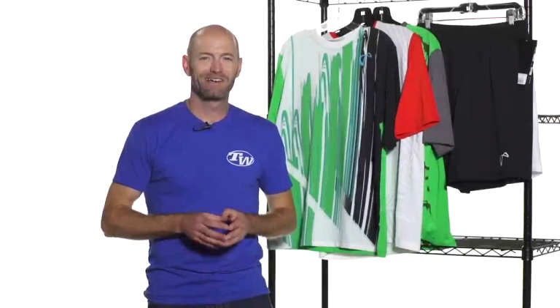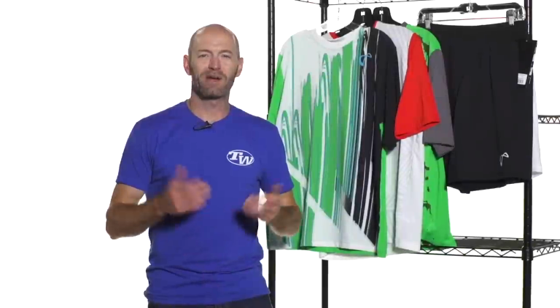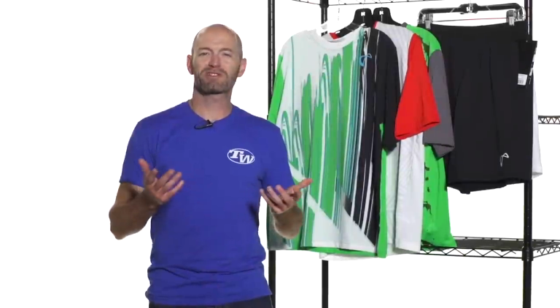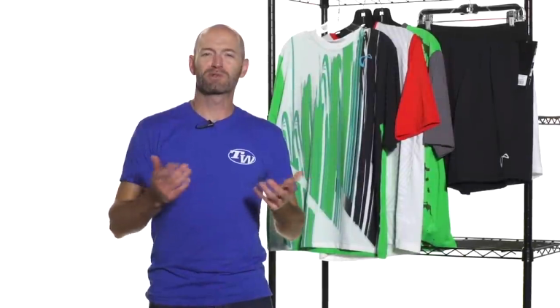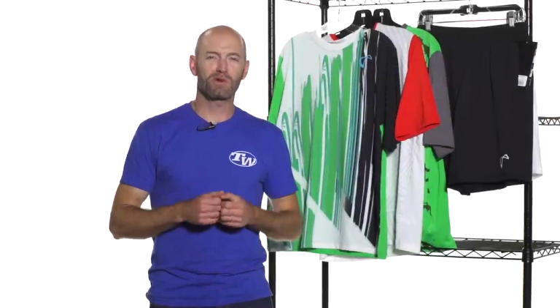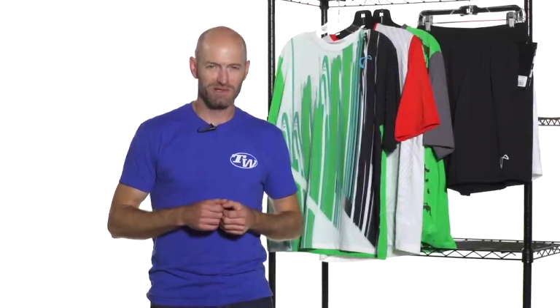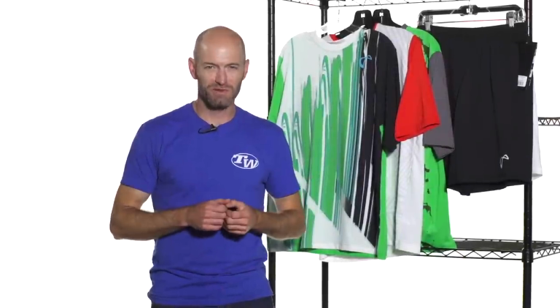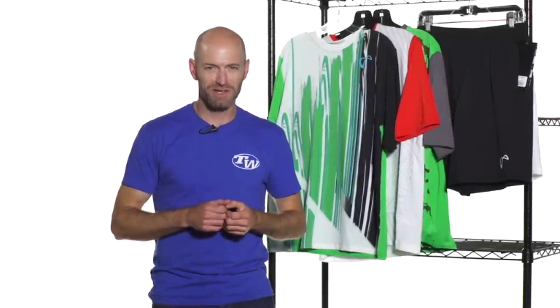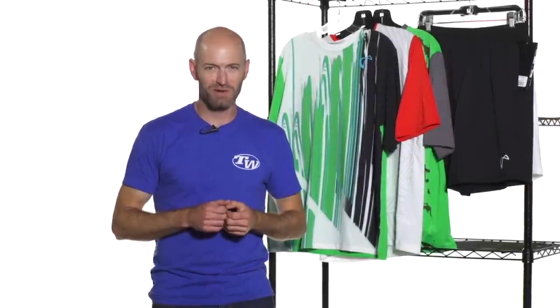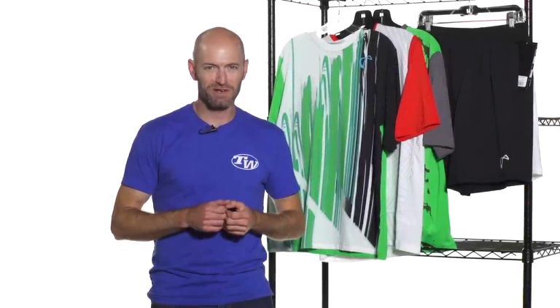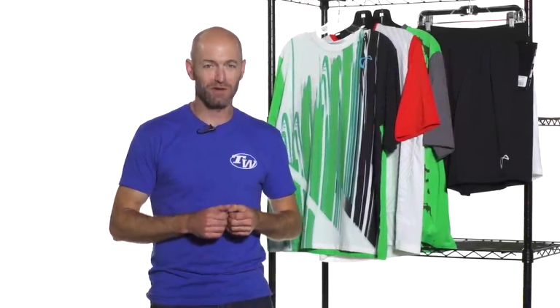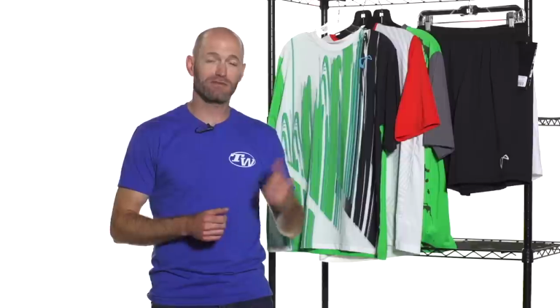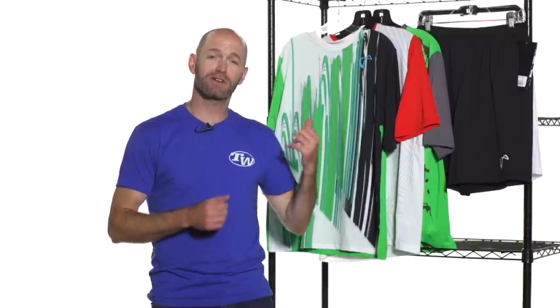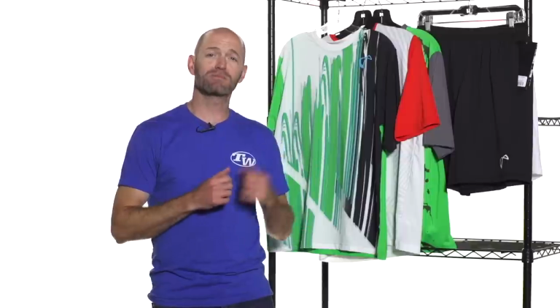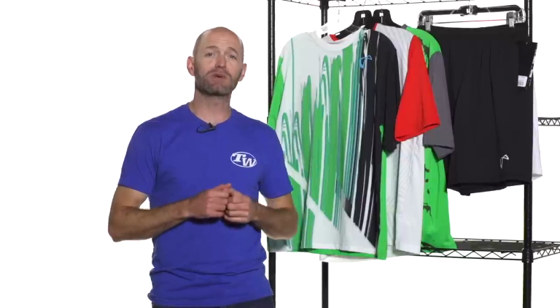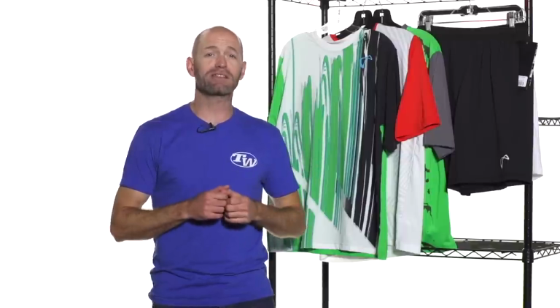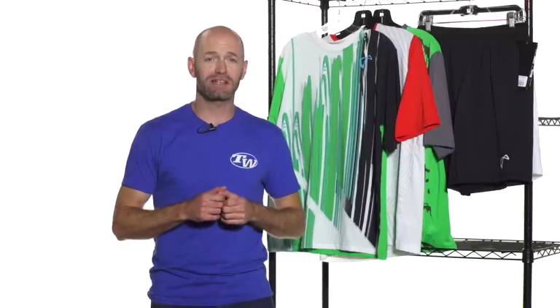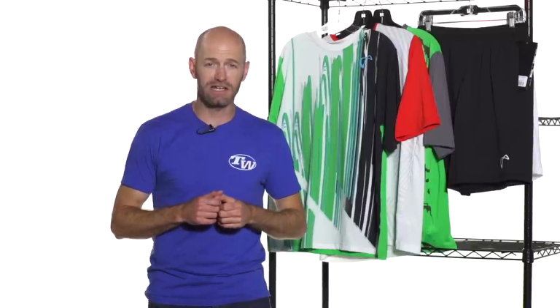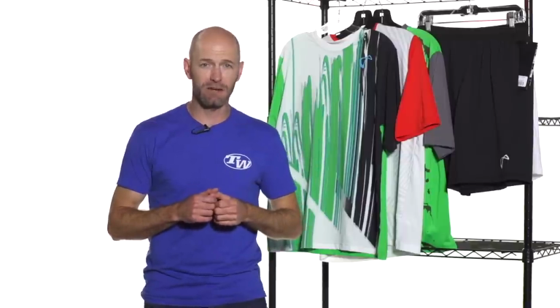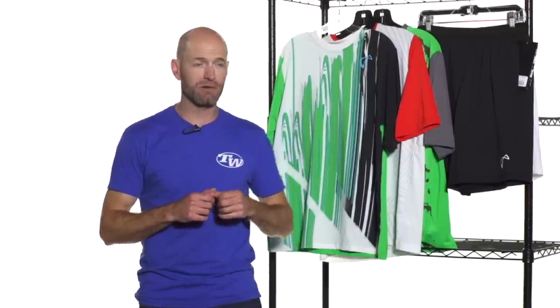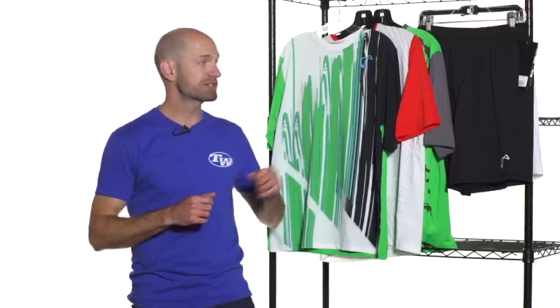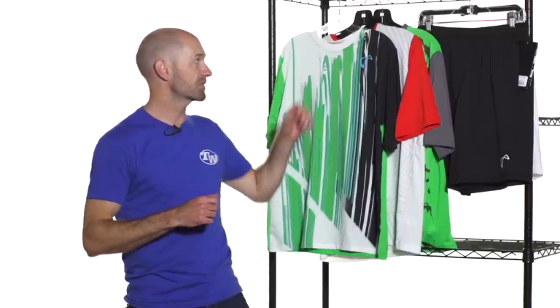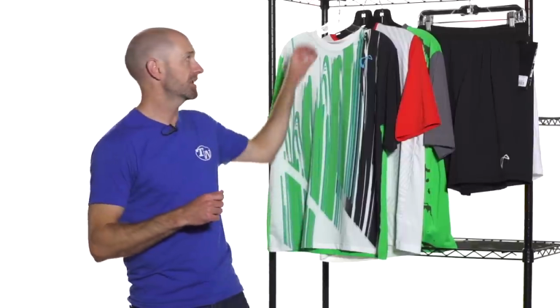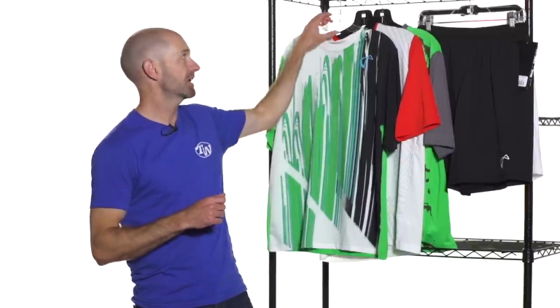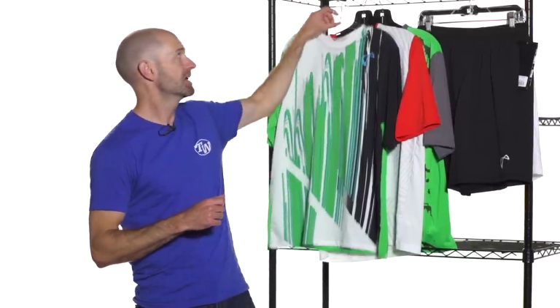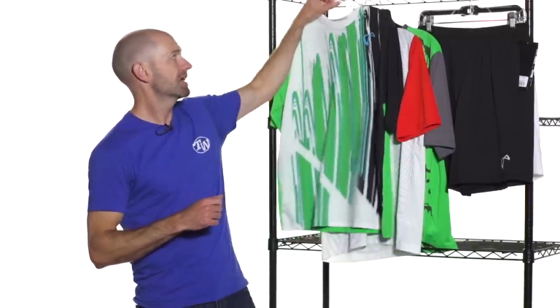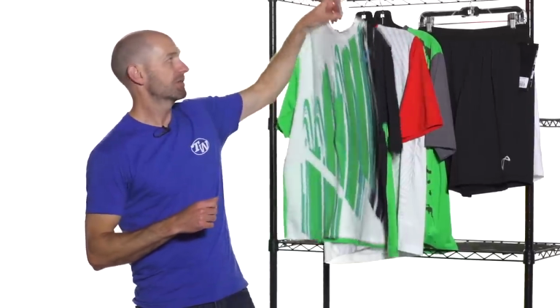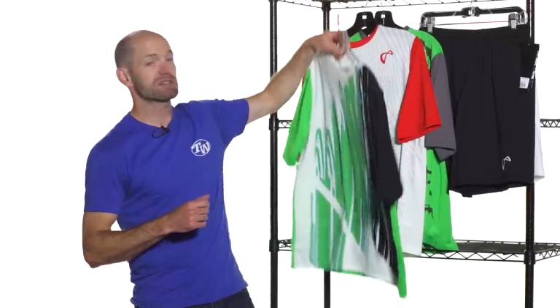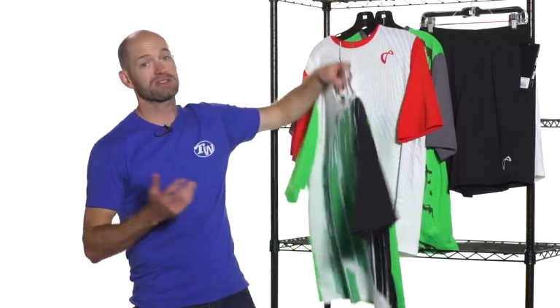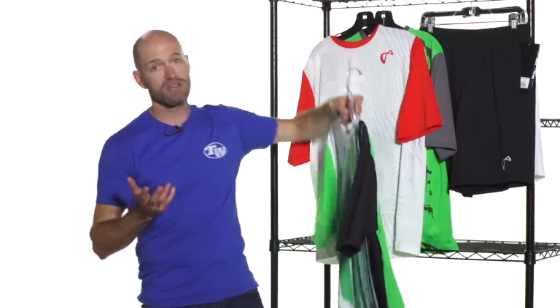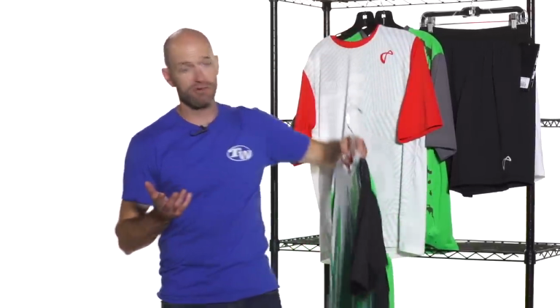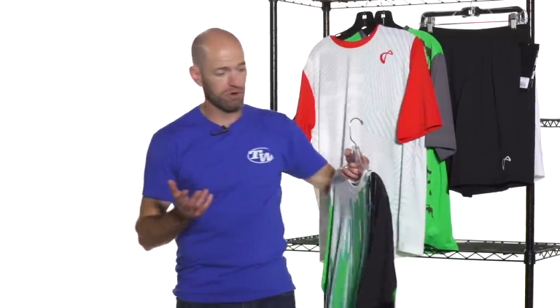Hi, I'm Chris Edwards. Welcome to this week's Tennis Warehouse Vlog. Let's have a look at some new Athletic DNA apparel we just got in — this is their summer group.